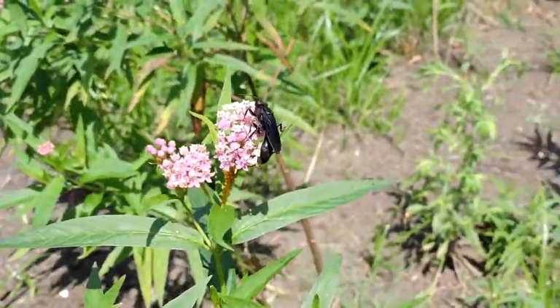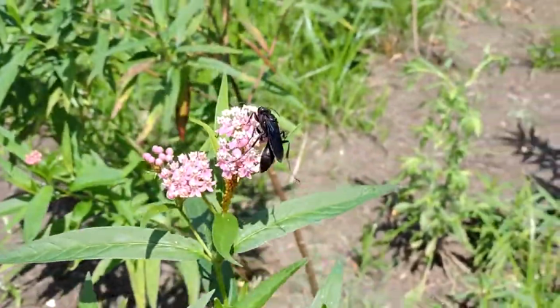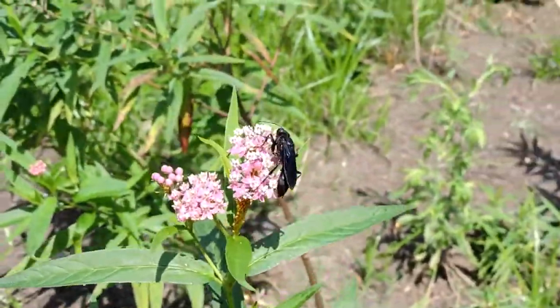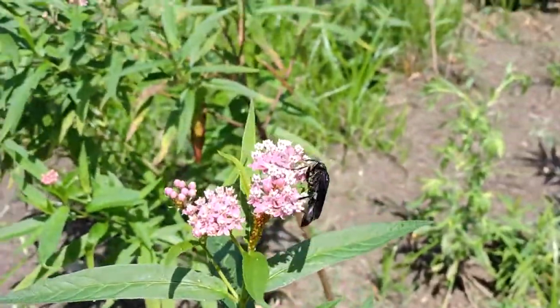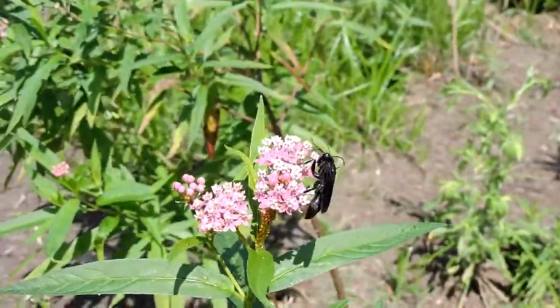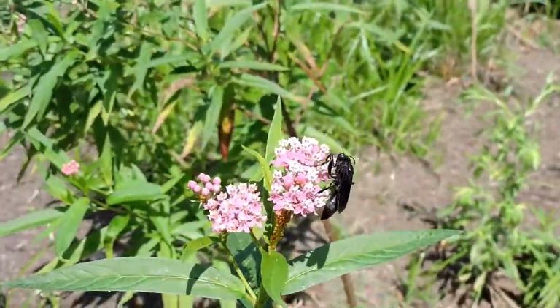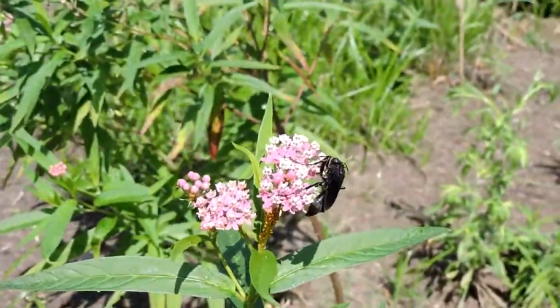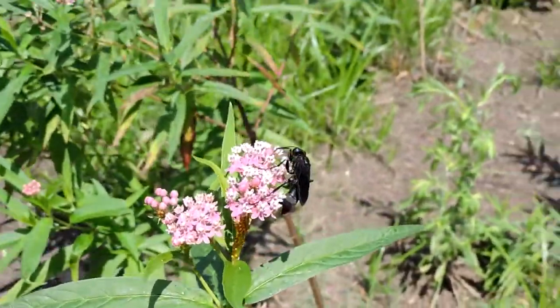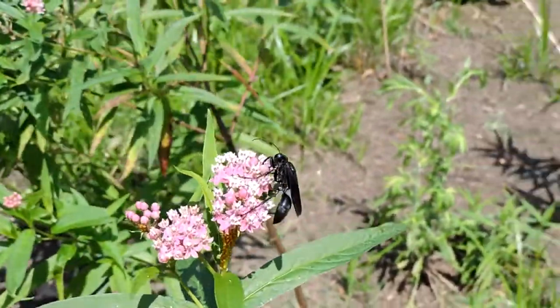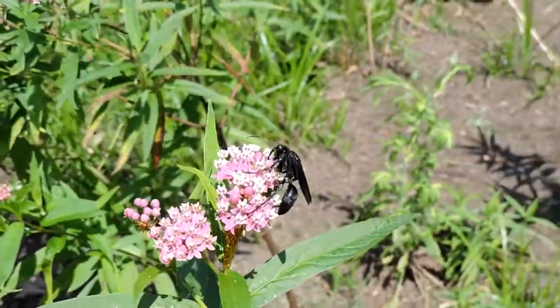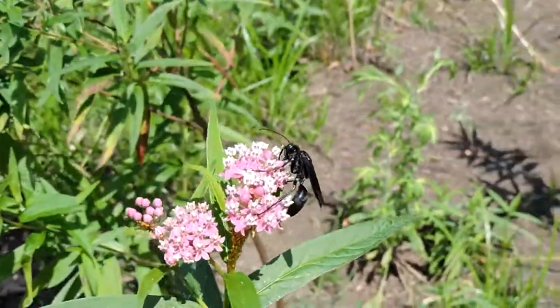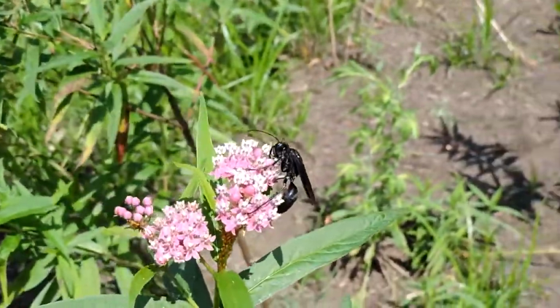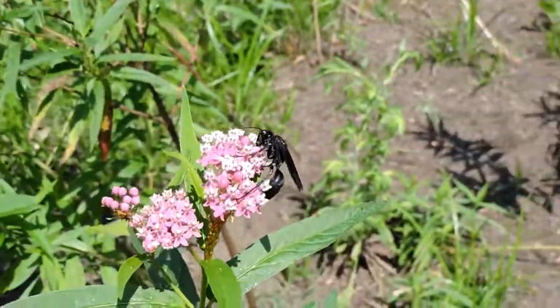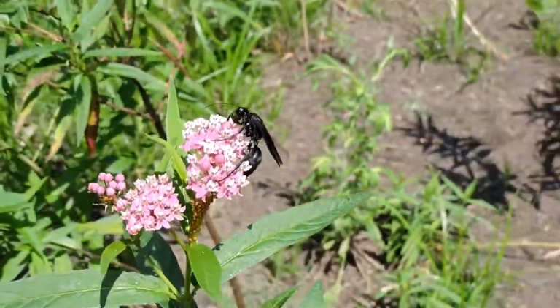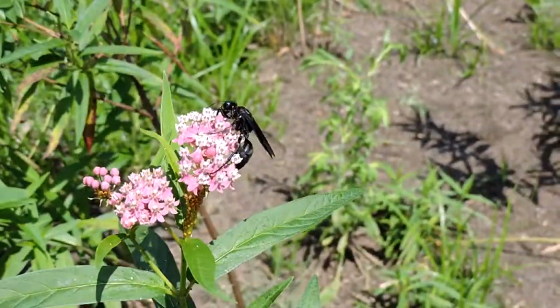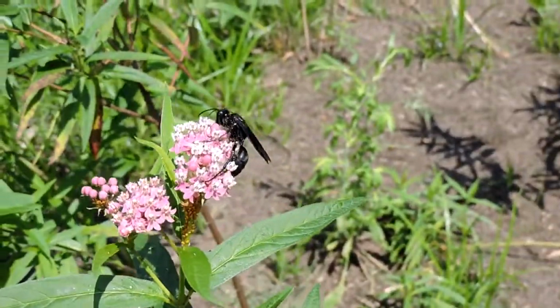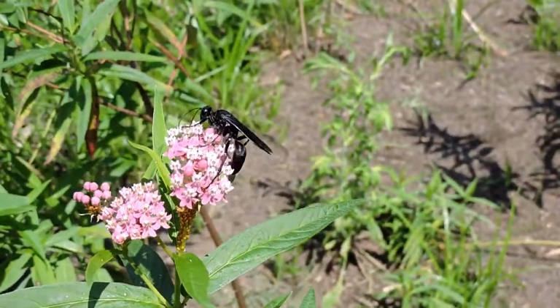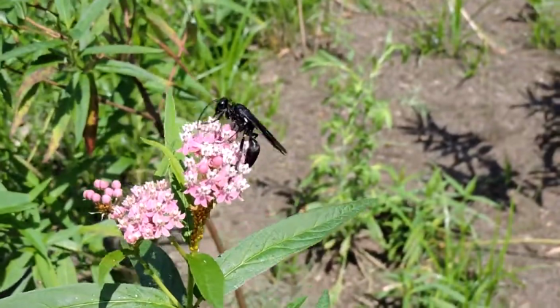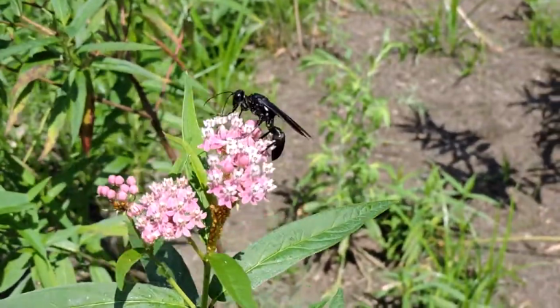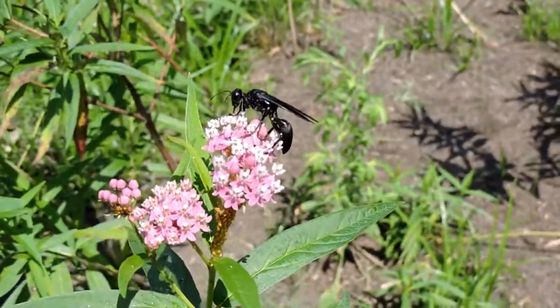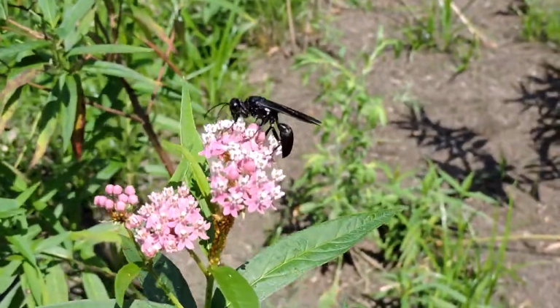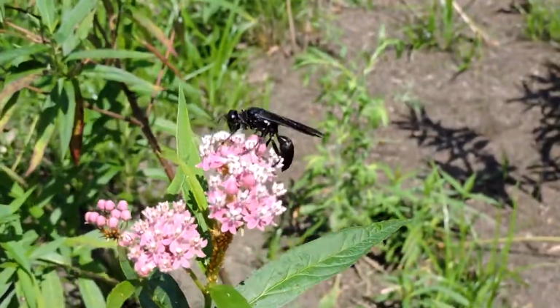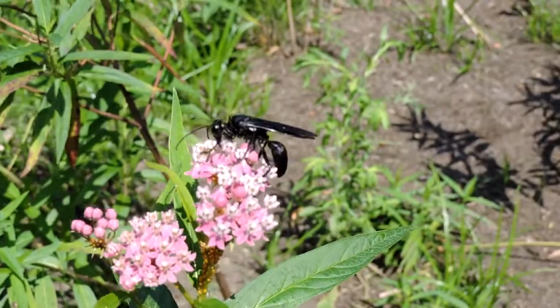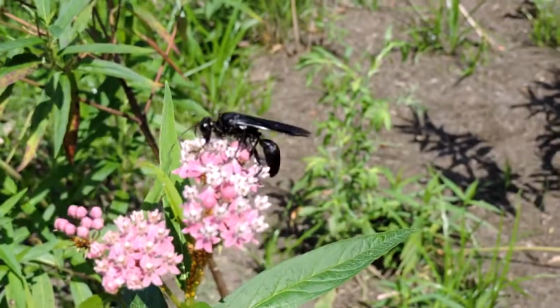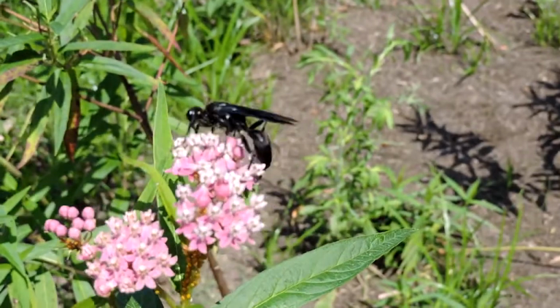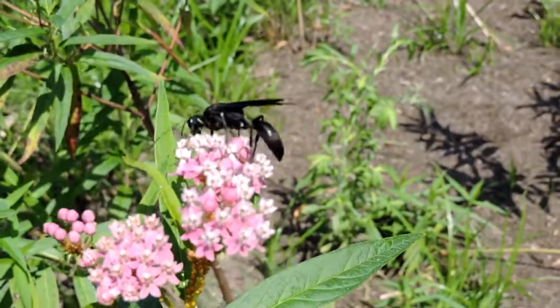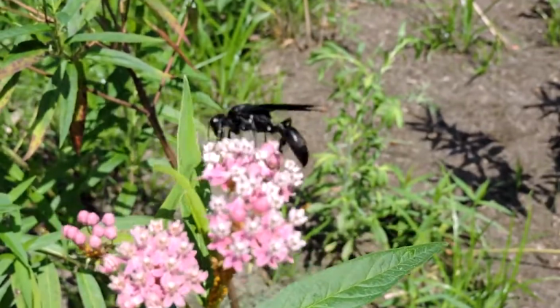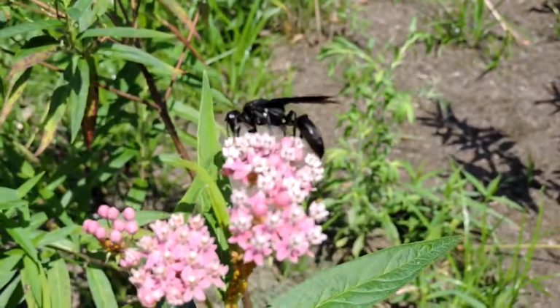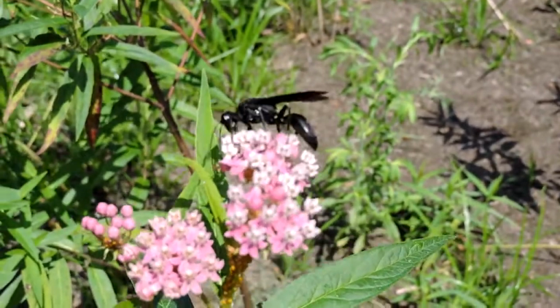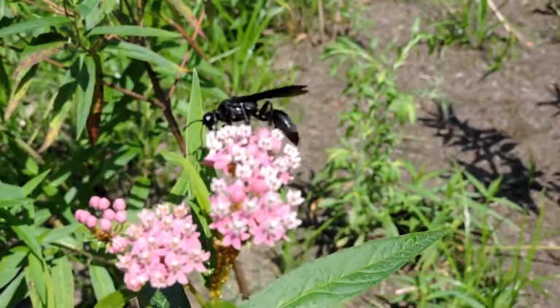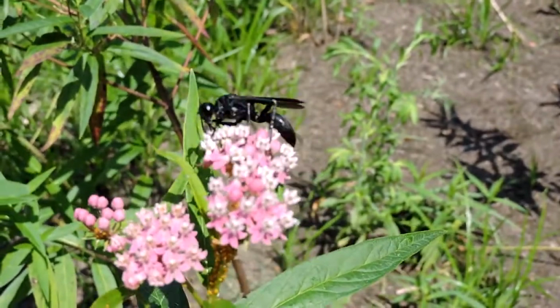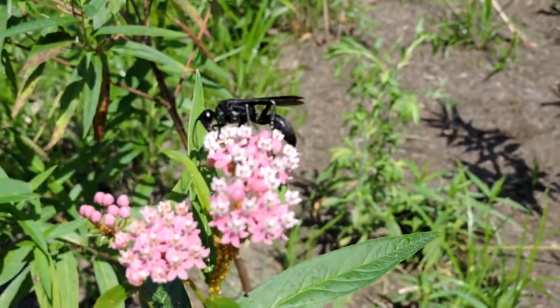It's a huge wasp — I'm sure they could sting — but they're relatively docile. You can see I'm pretty close to this one right here.